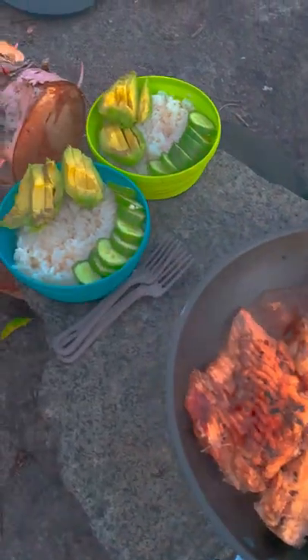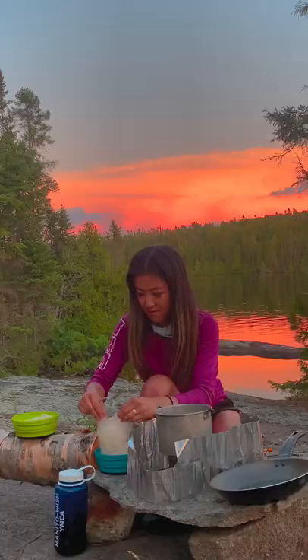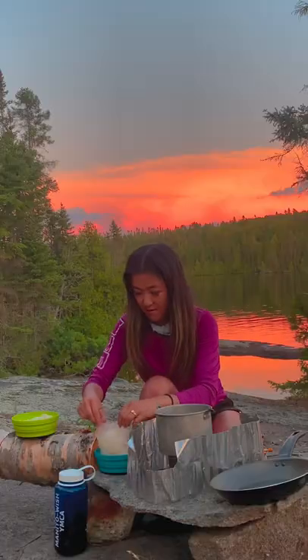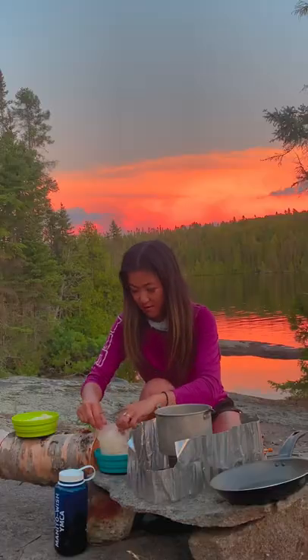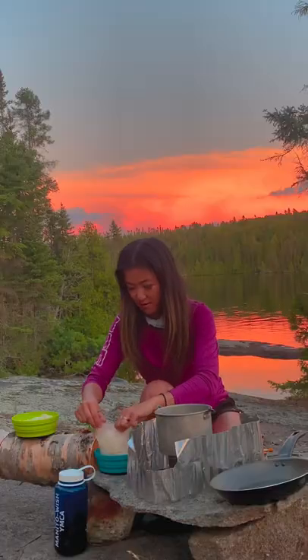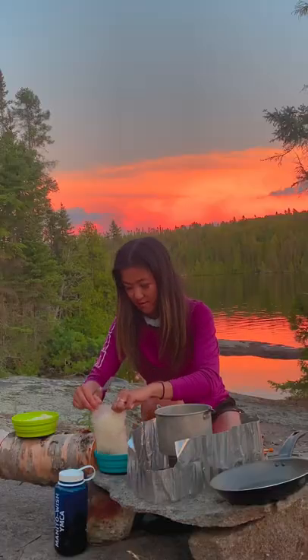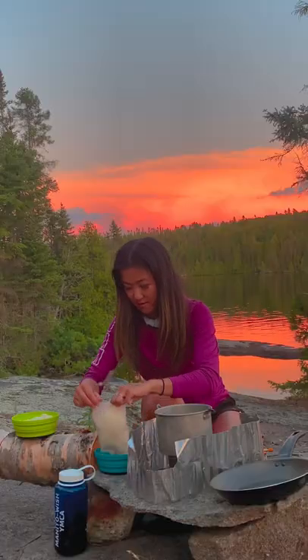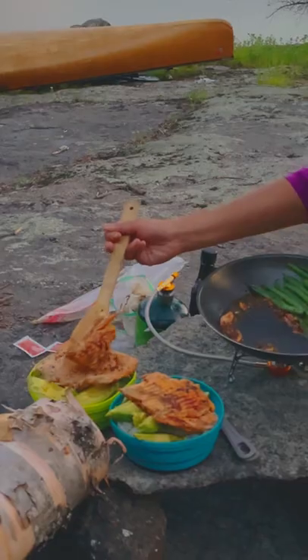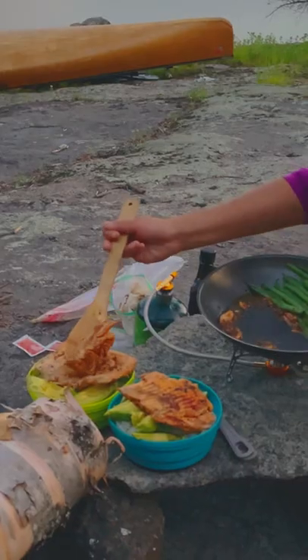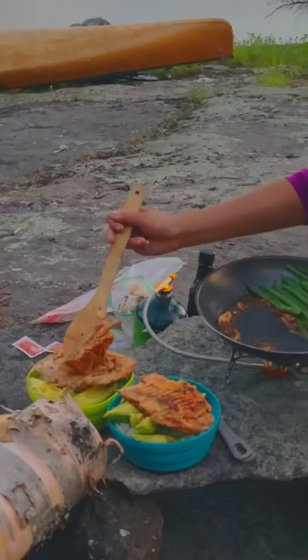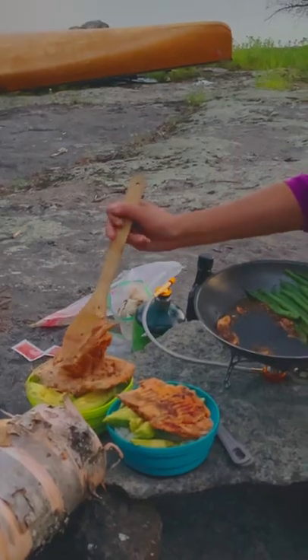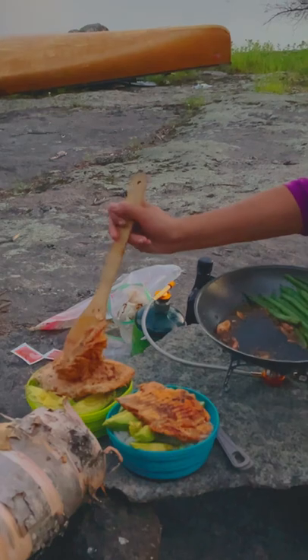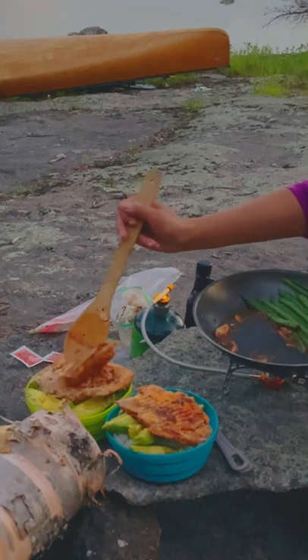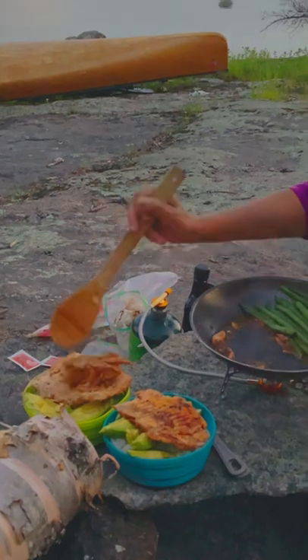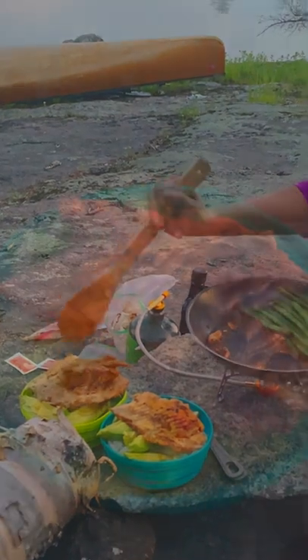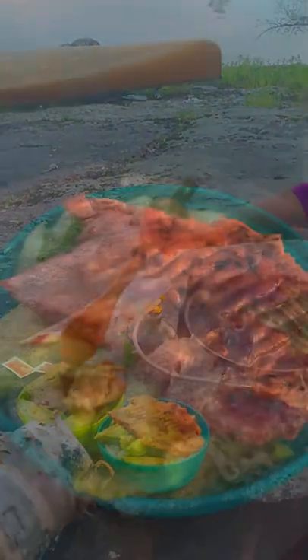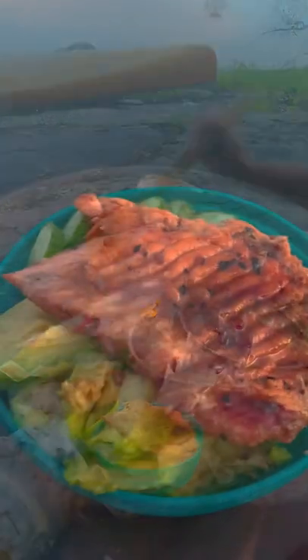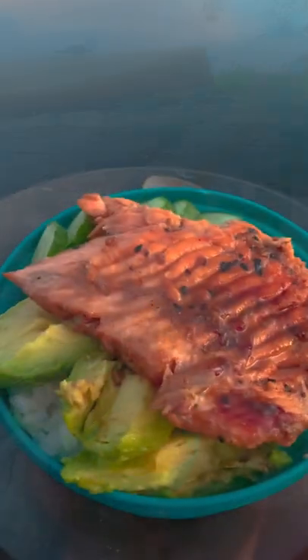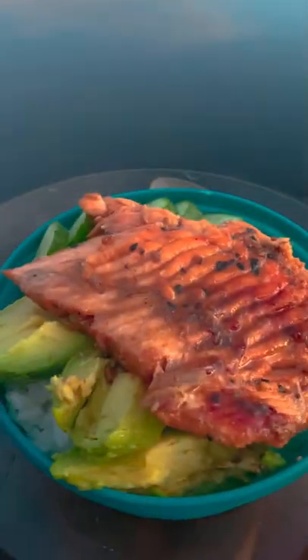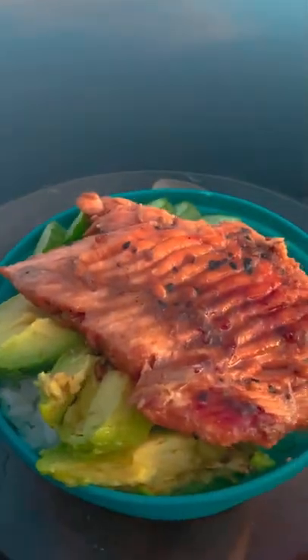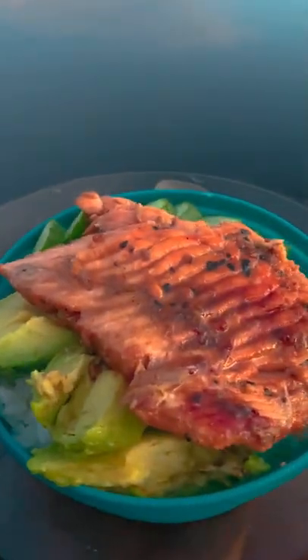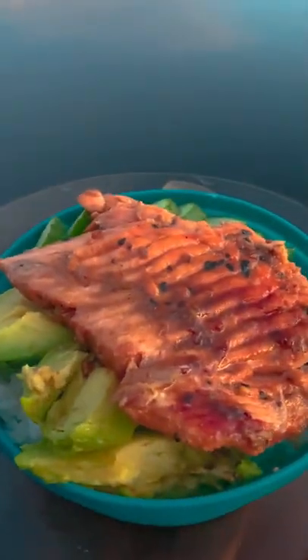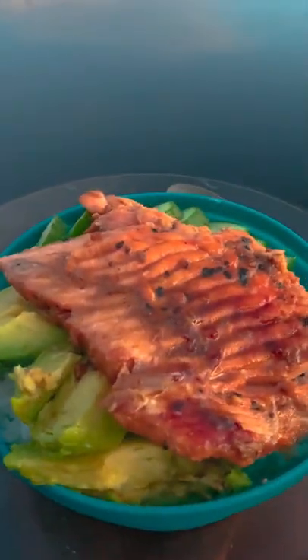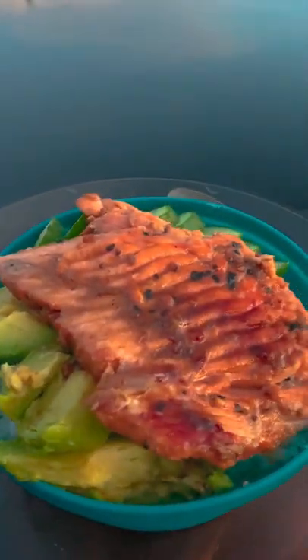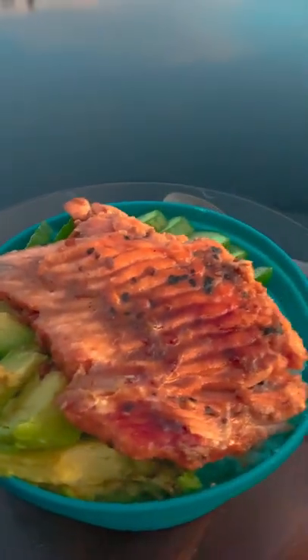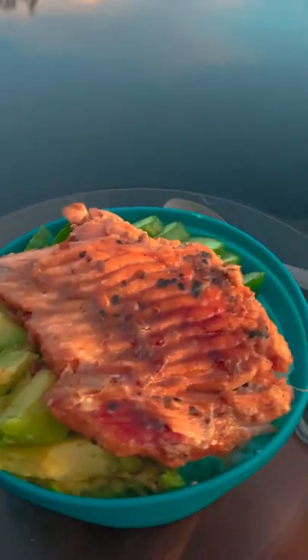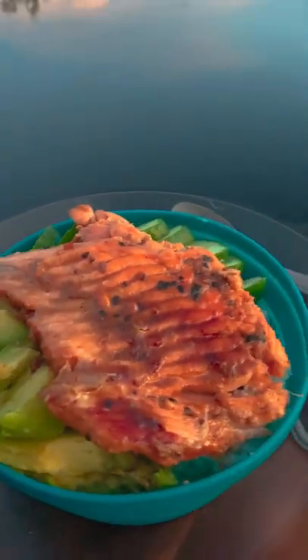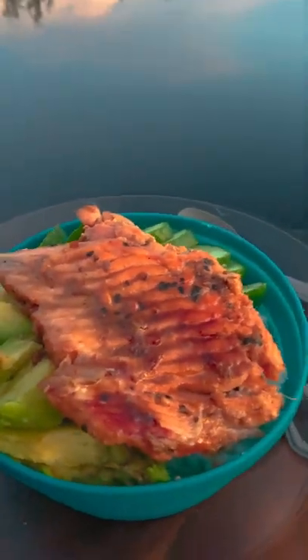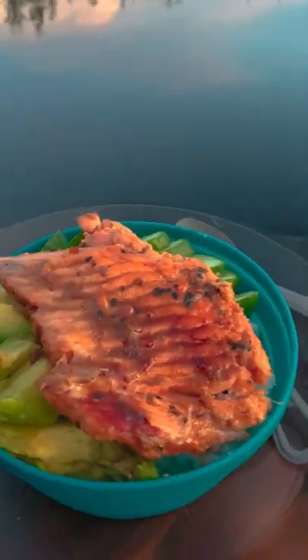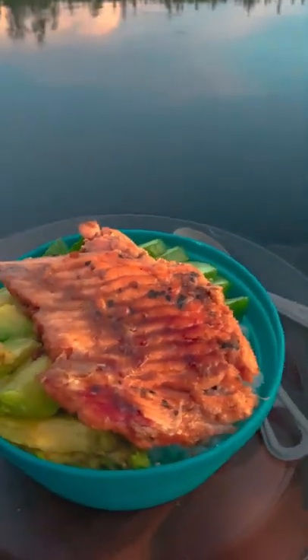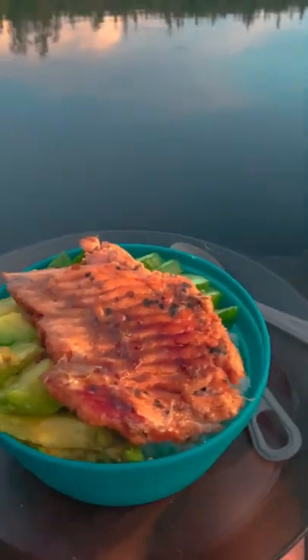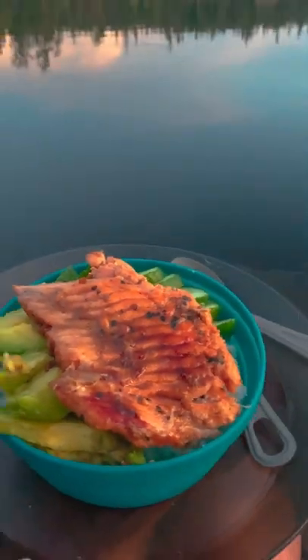Put together a bowl with rice, your favorite veggies, and top it with the catch of the day. Now enjoy your meal with the sunset view.